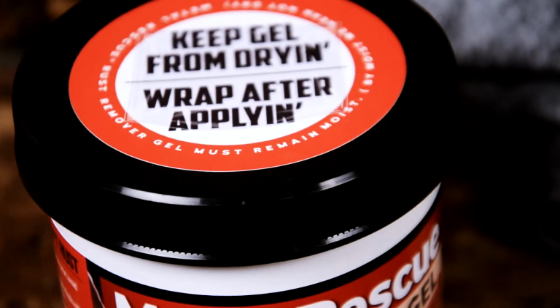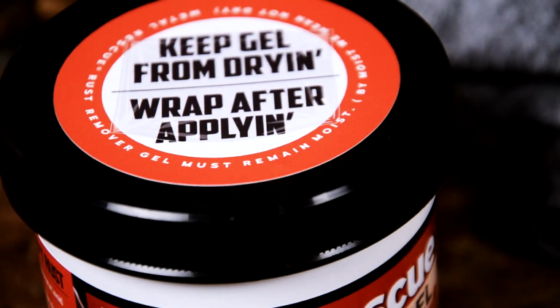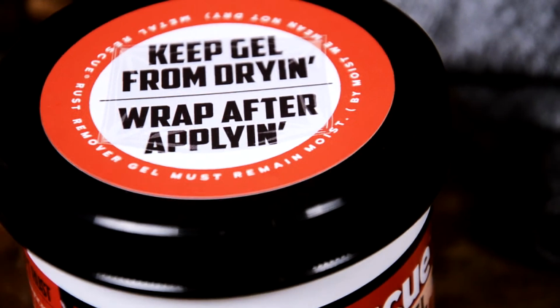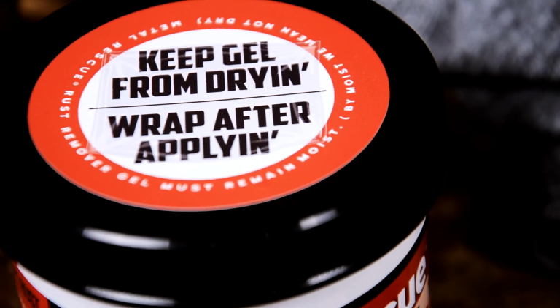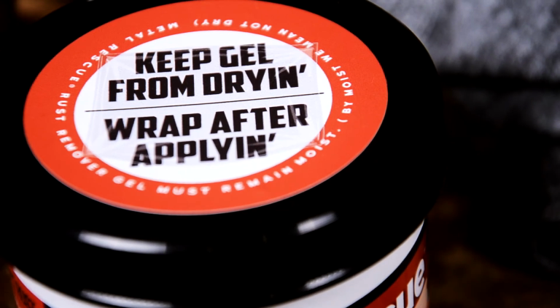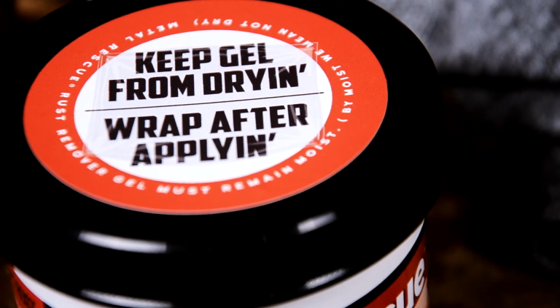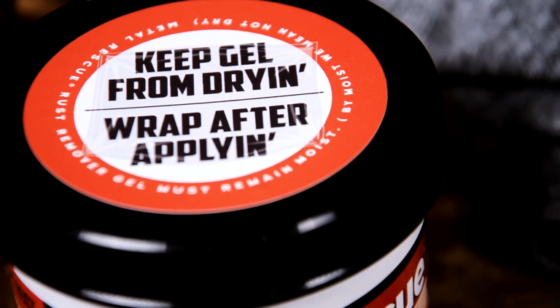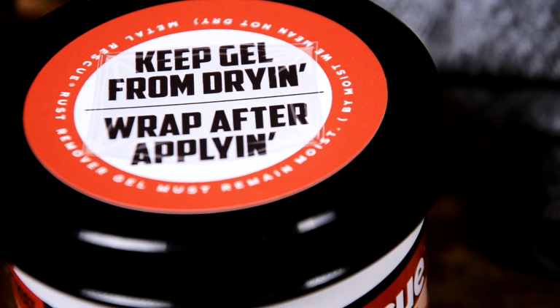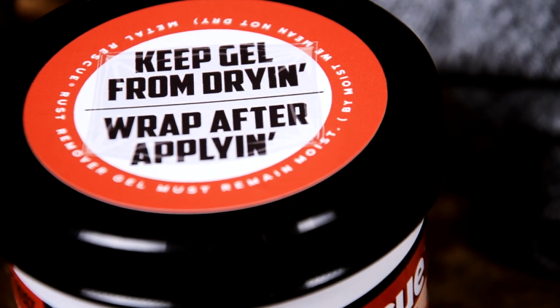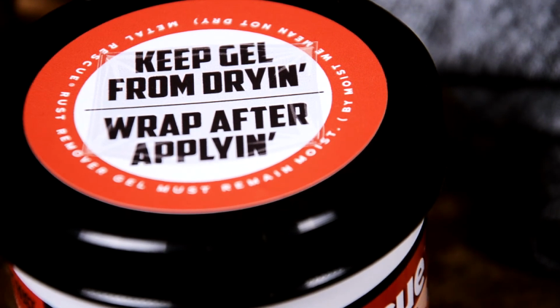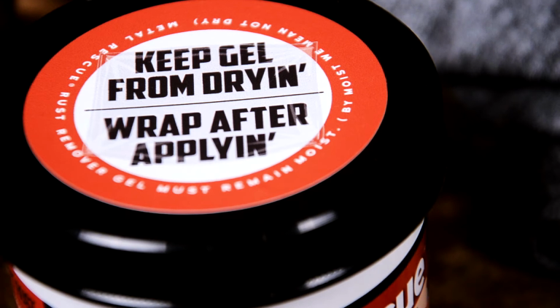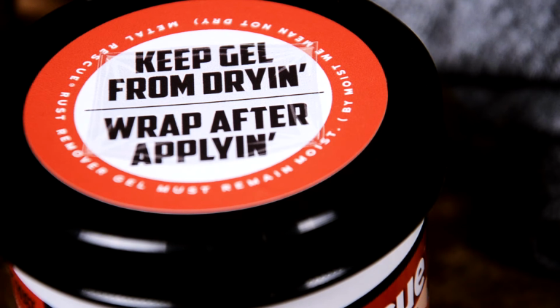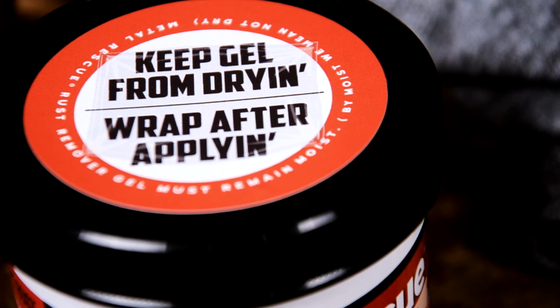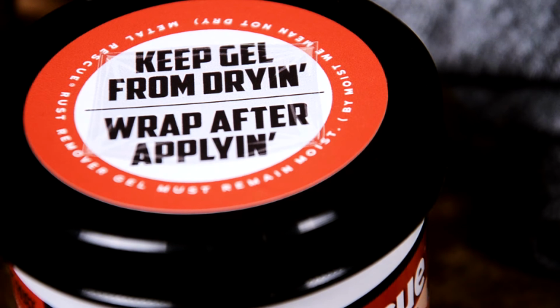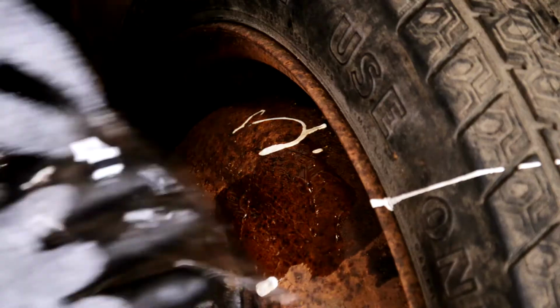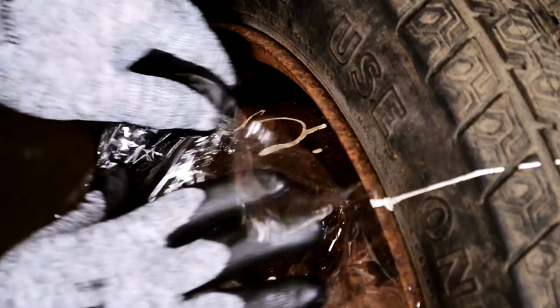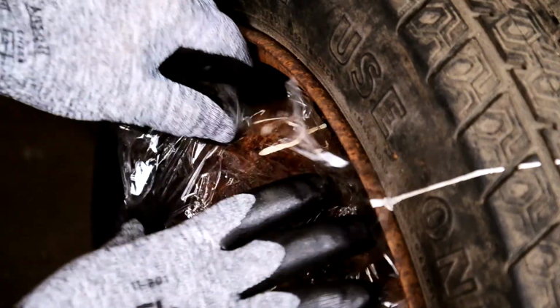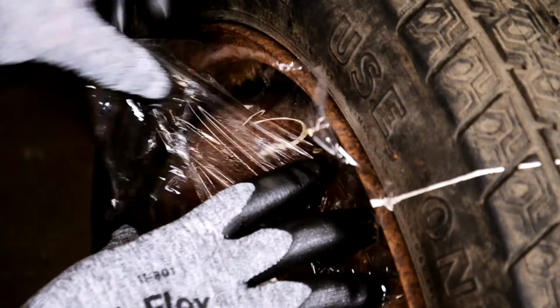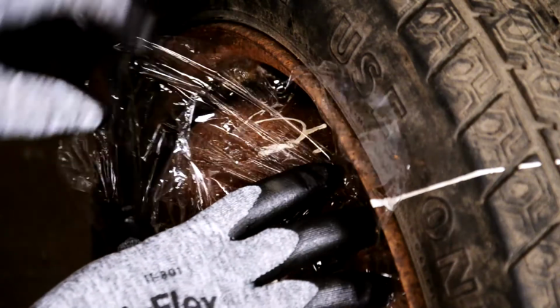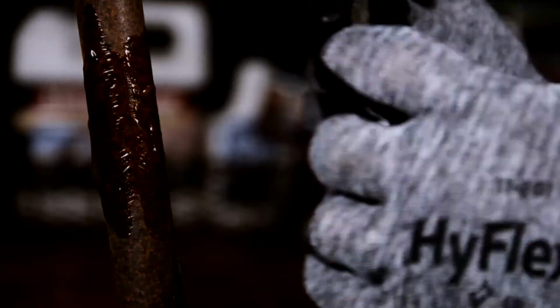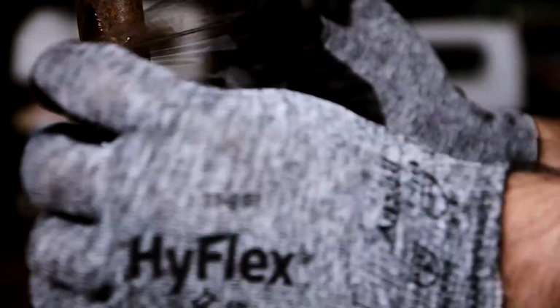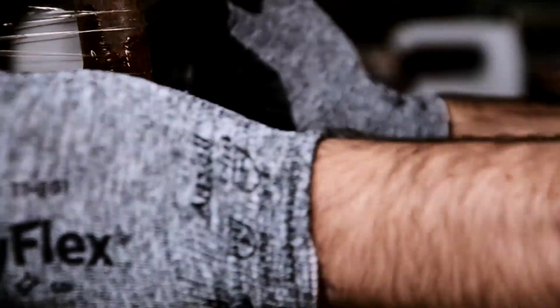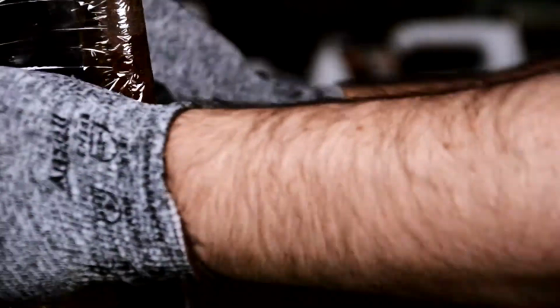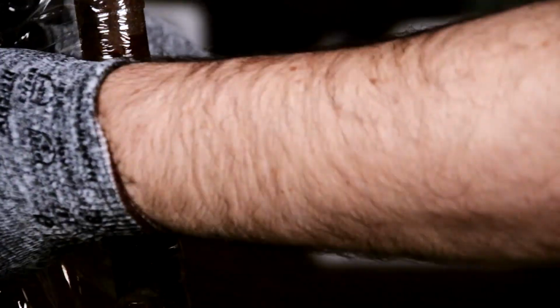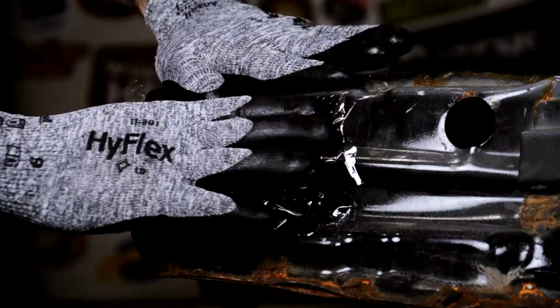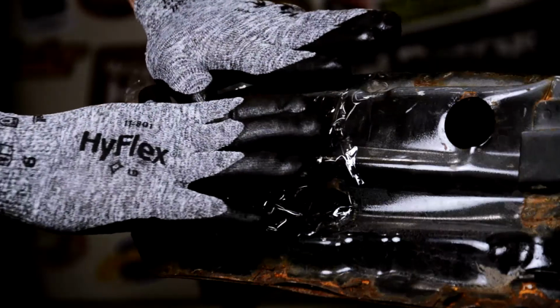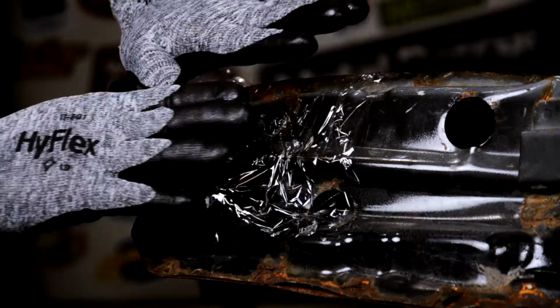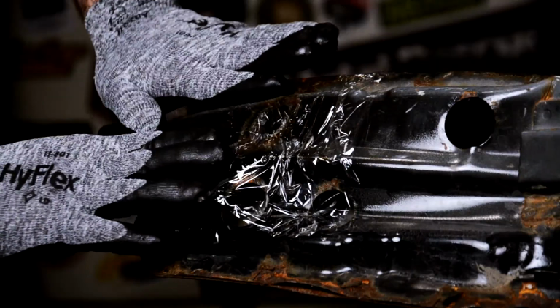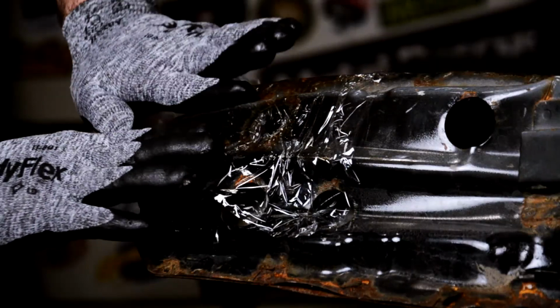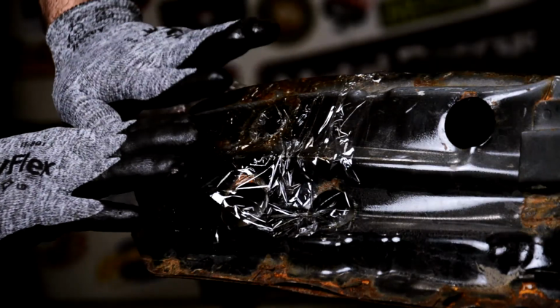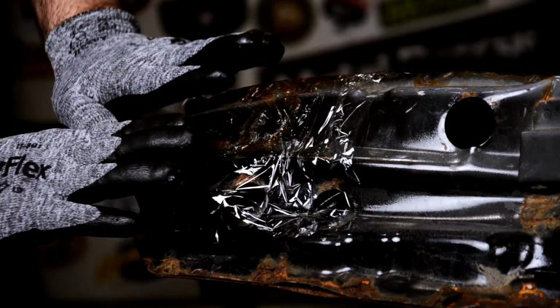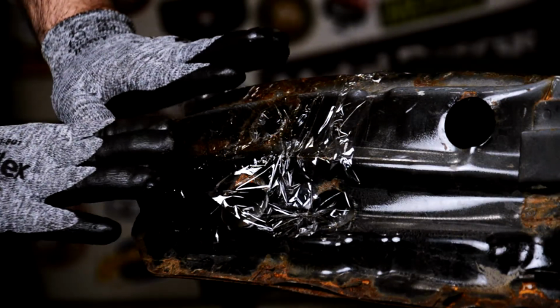To keep the gel from drying, just wrap after applying. Let Metal Rescue Gel do the work for you.